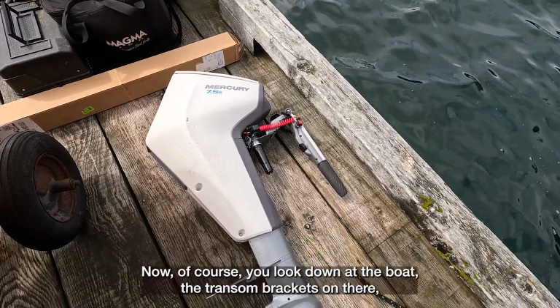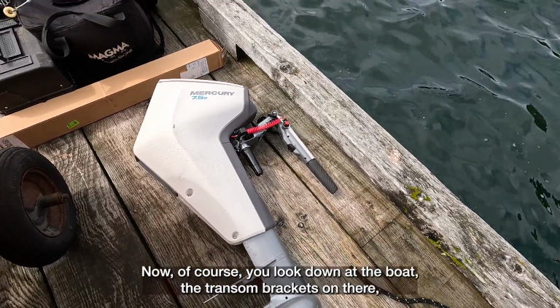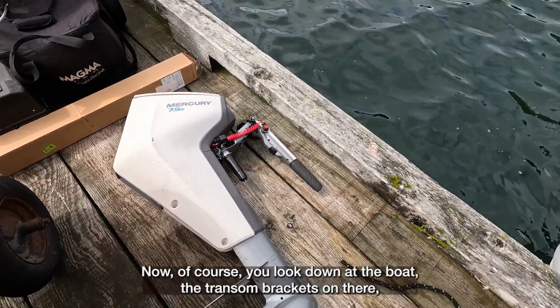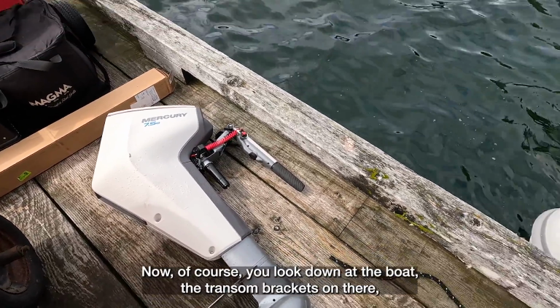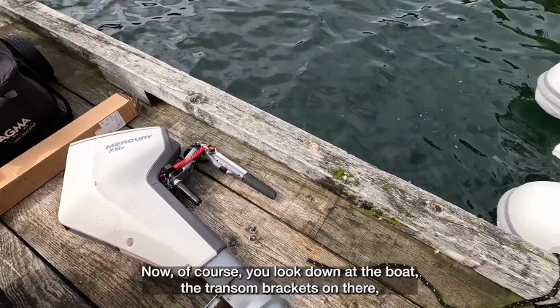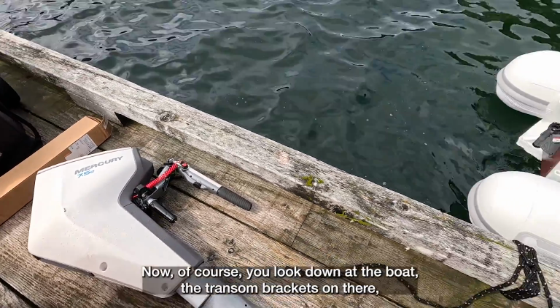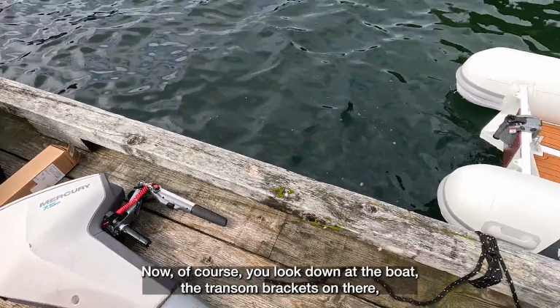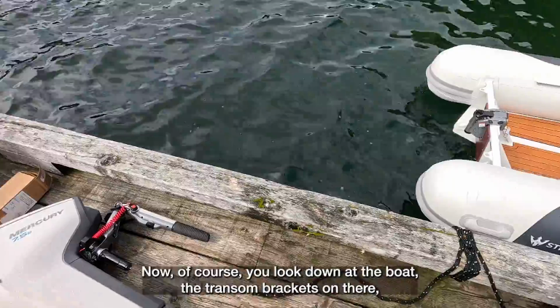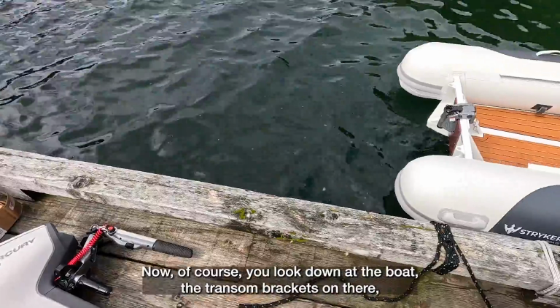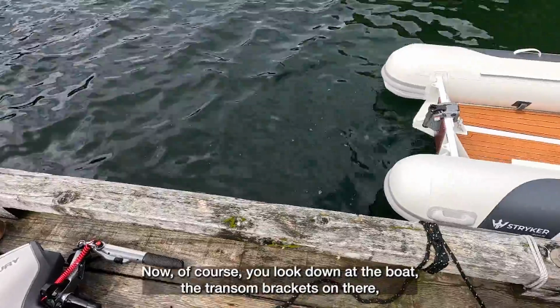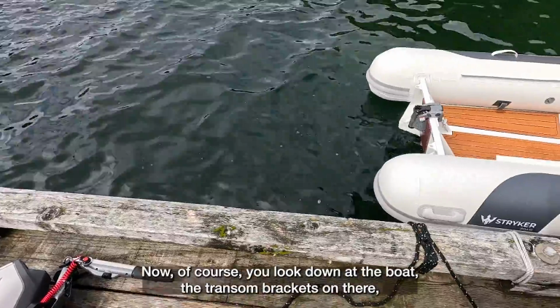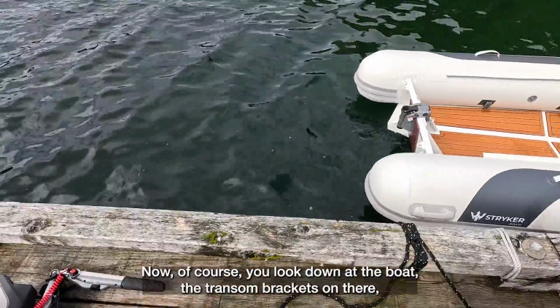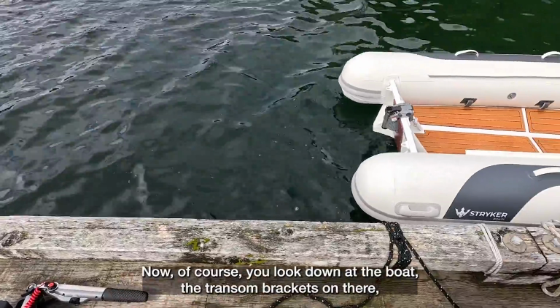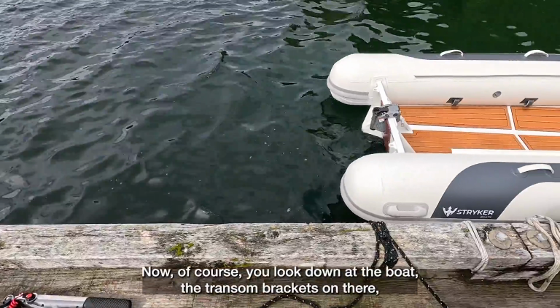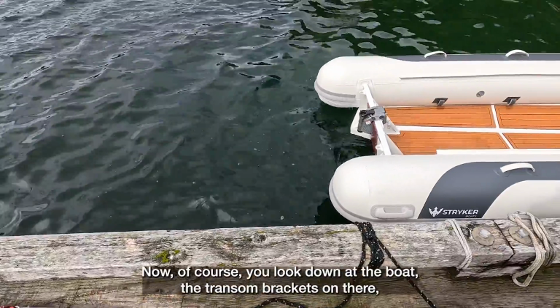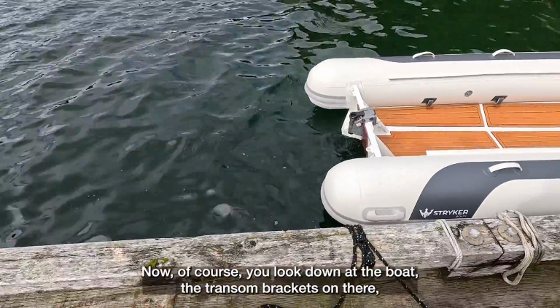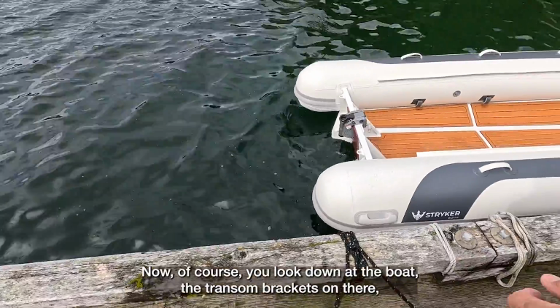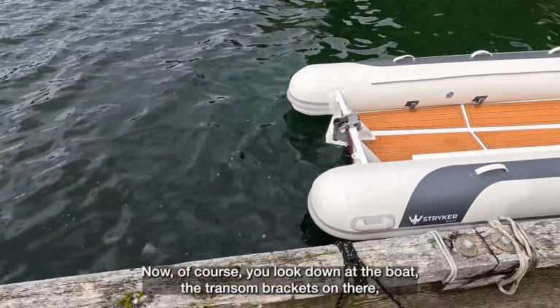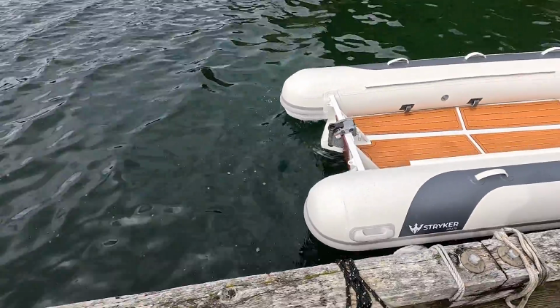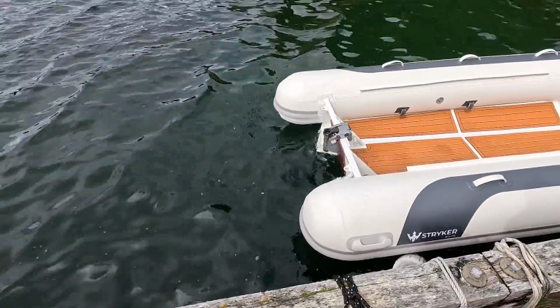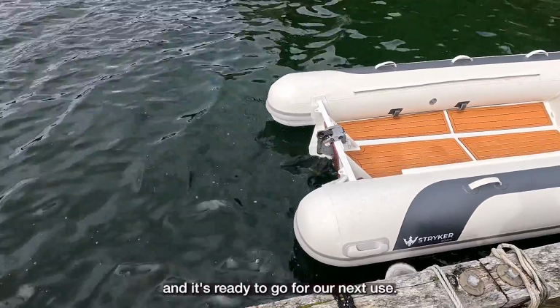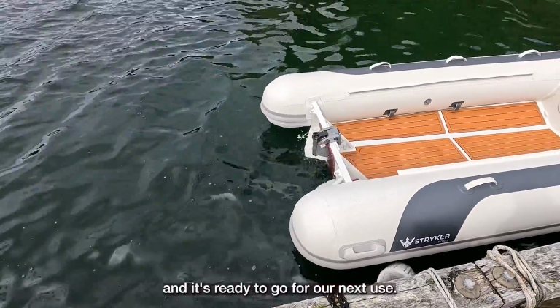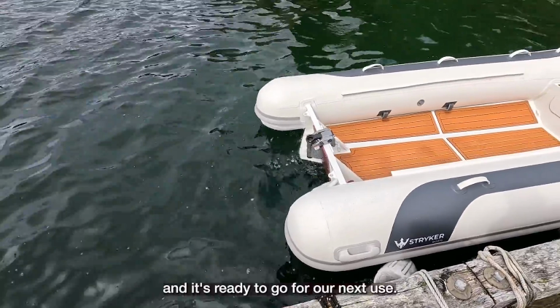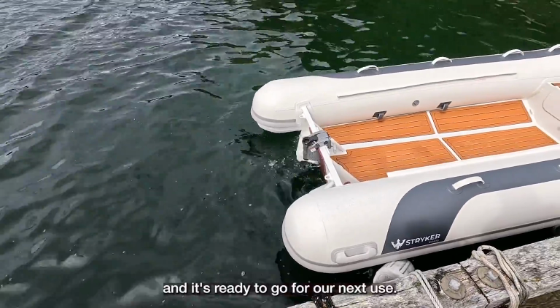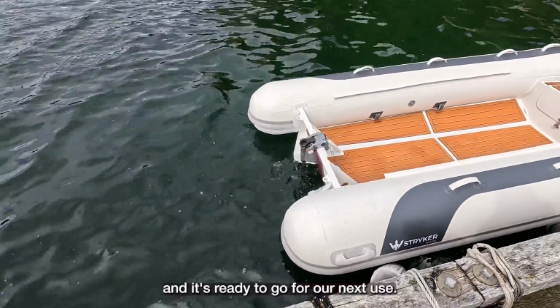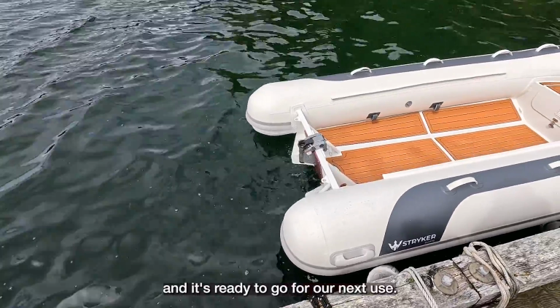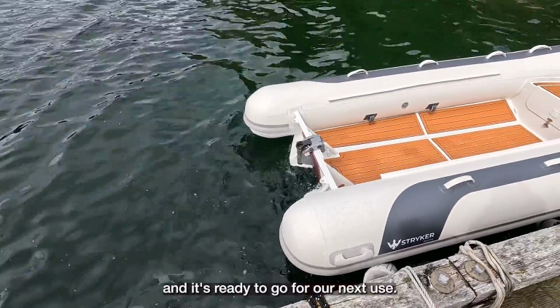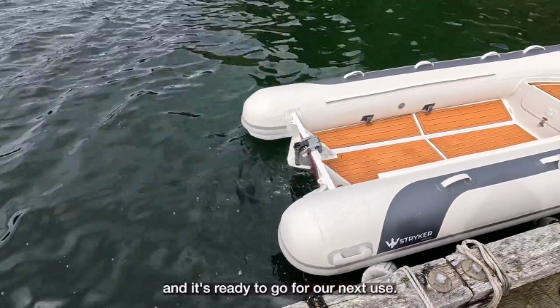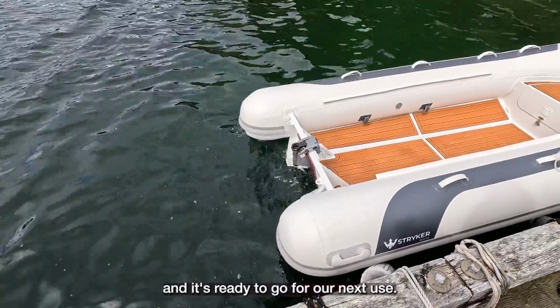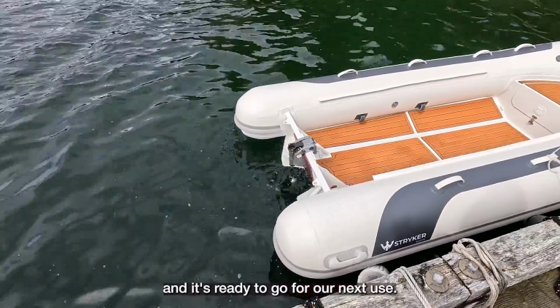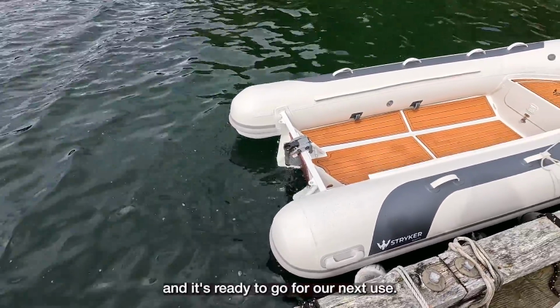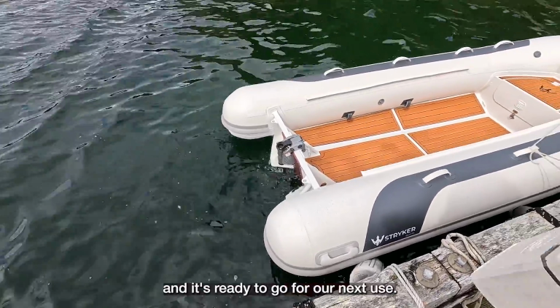That's pretty easy to operate. The transom bracket is left on the boat. This is the easiest way to do this — I'm going to leave this outboard down on the dock. There's no reason to bring it up, but I'll bring the battery up and get it back to a full charge. It's as simple as laying it over on its side — it doesn't matter what side it goes on these outboards because there's no oil or anything that's really damaging. I've never owned an outboard that's as easy to deal with. The transom bracket stays on there and it's ready to go for our next use.